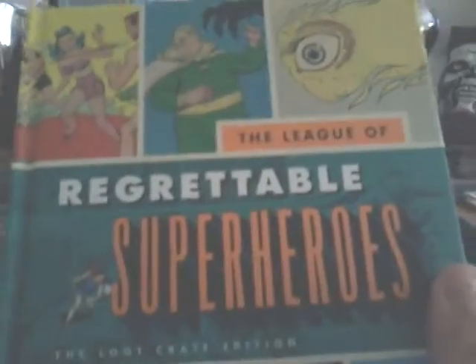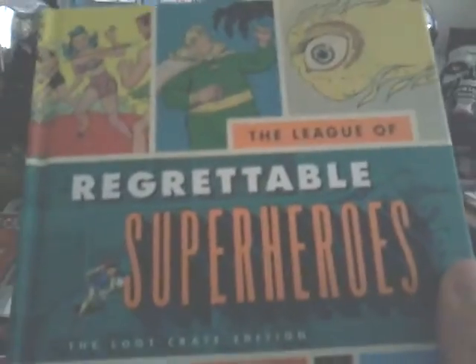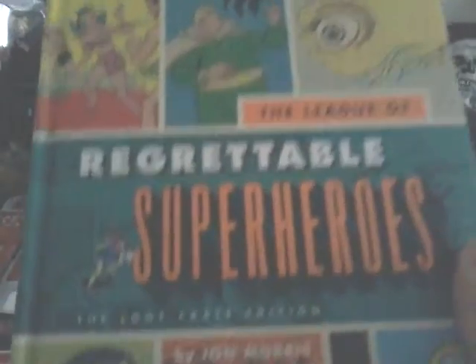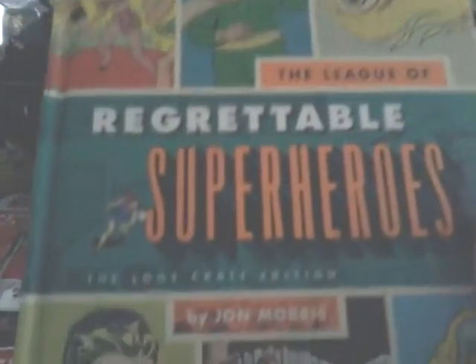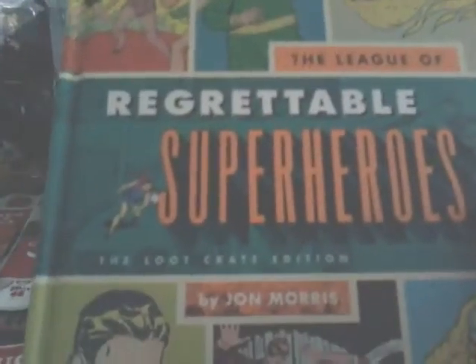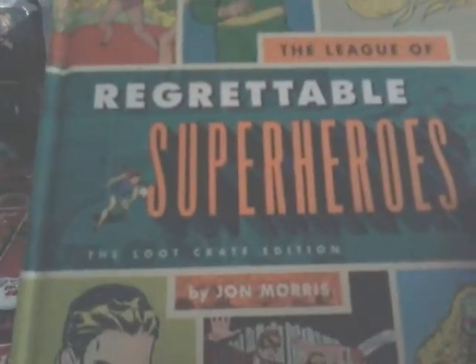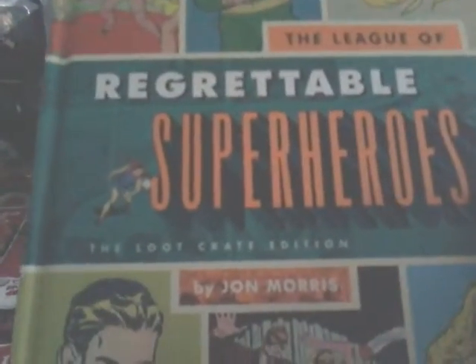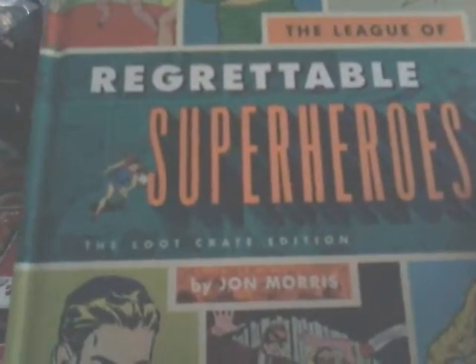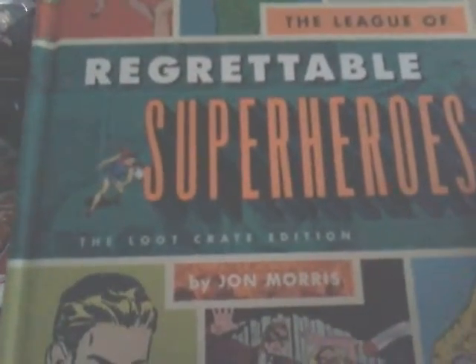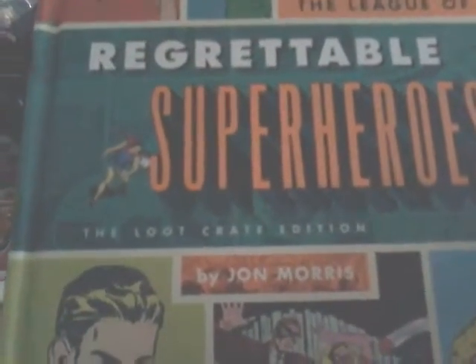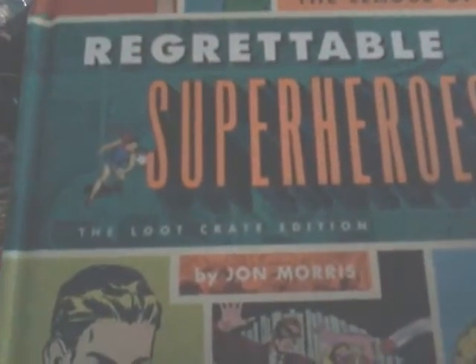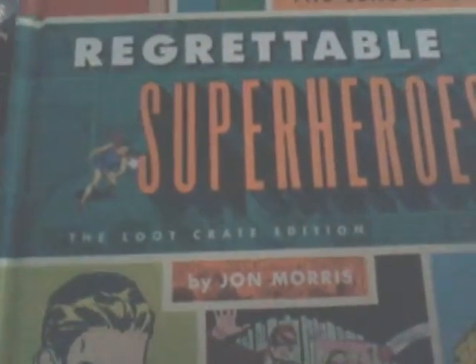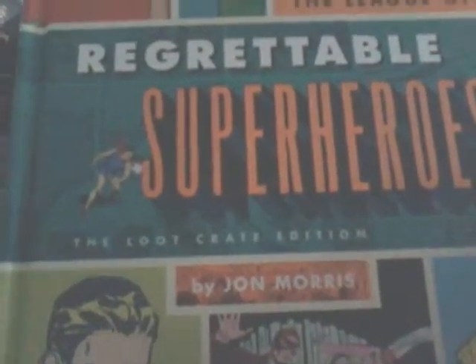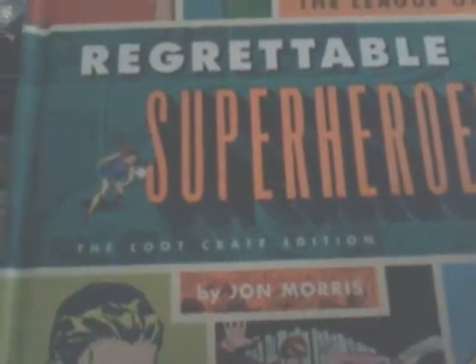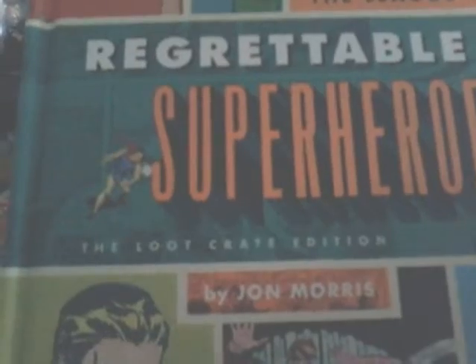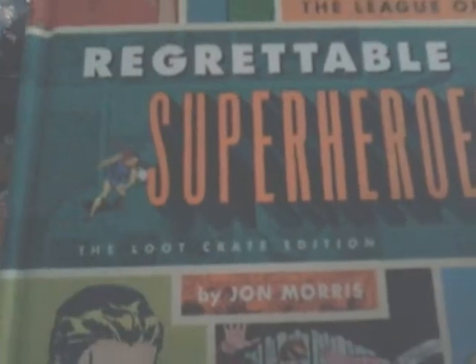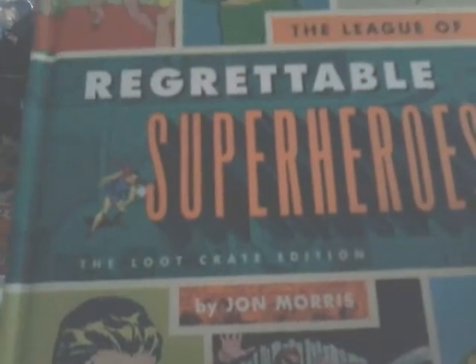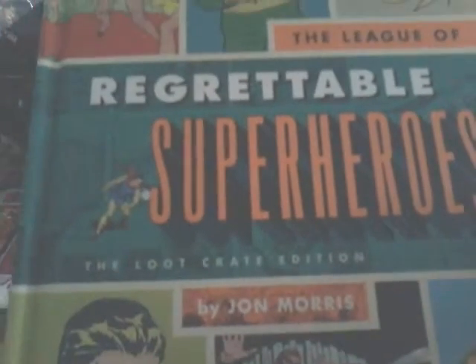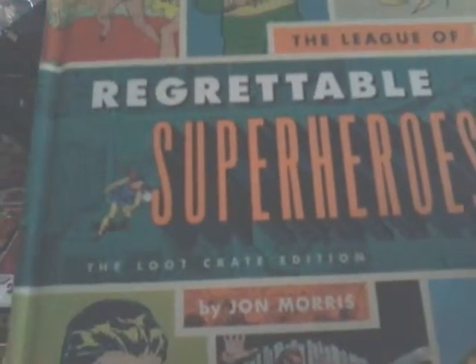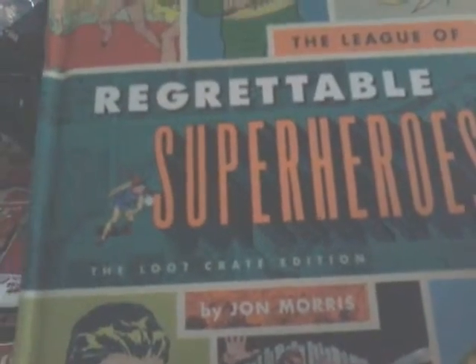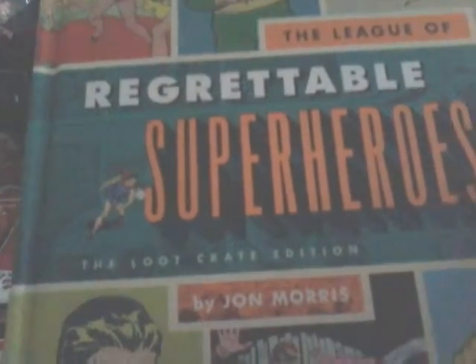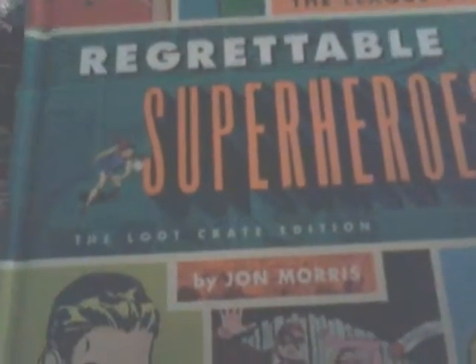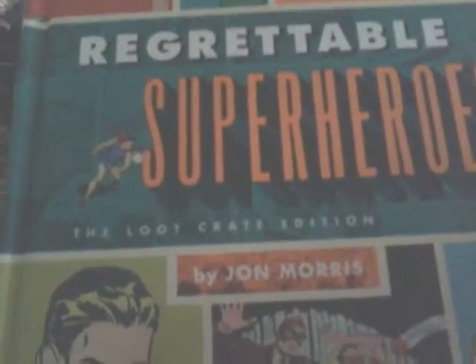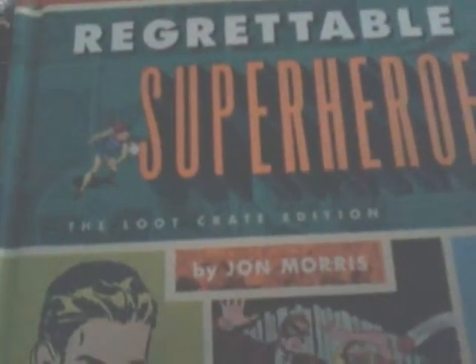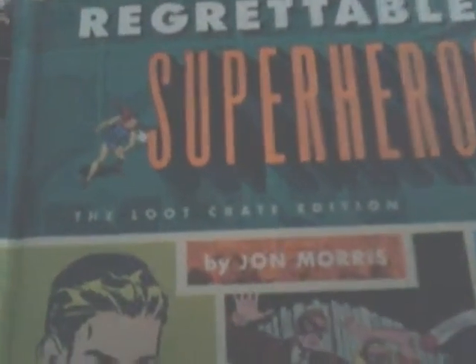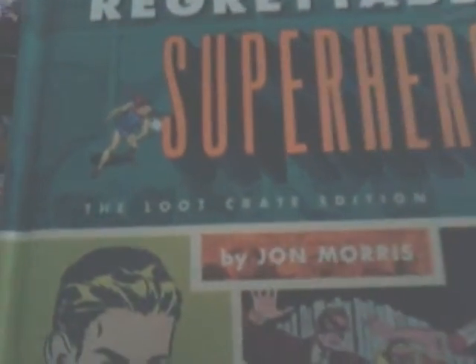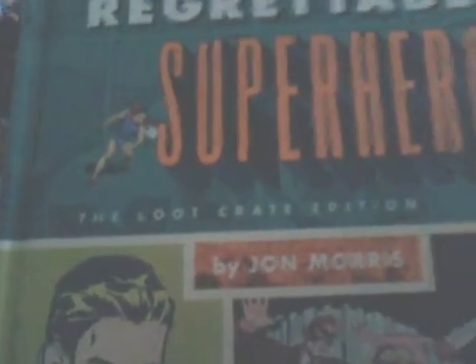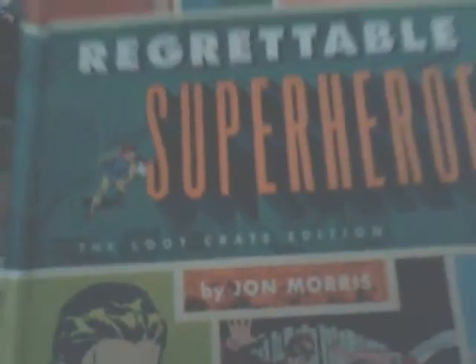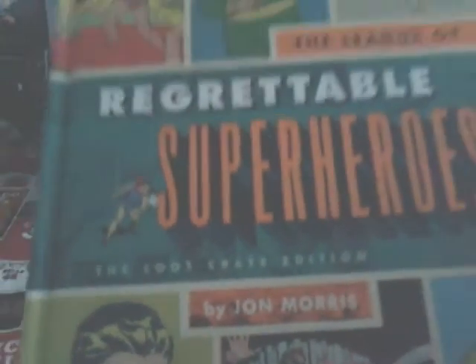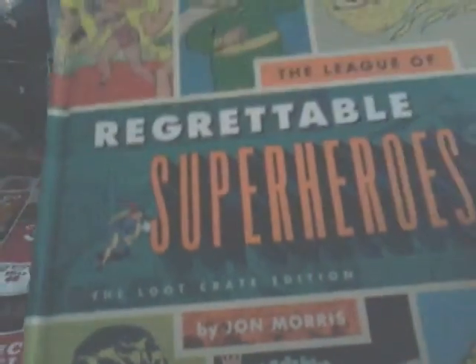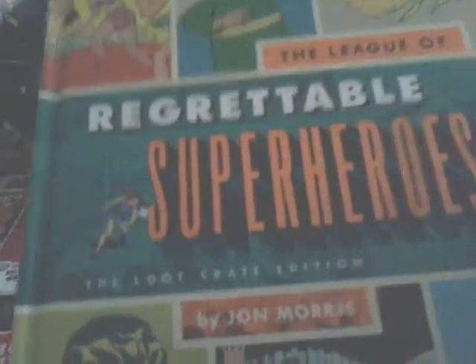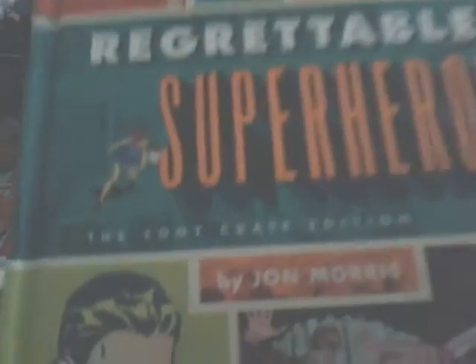Unforgettable Superheroes — Loot Crate Exclusive, Loot Crate Edition, by John Morrison.